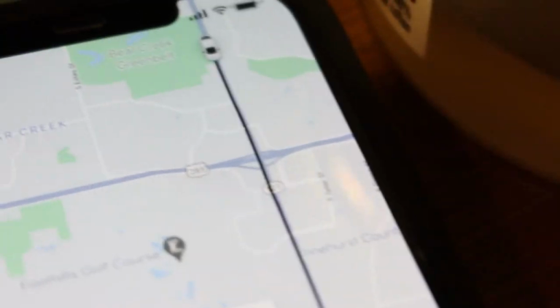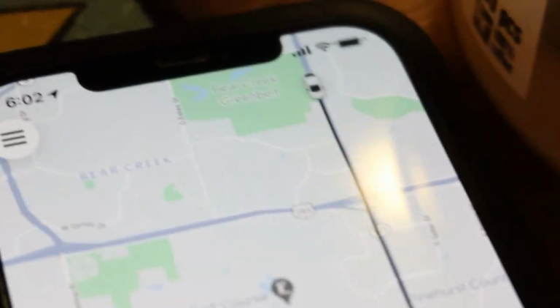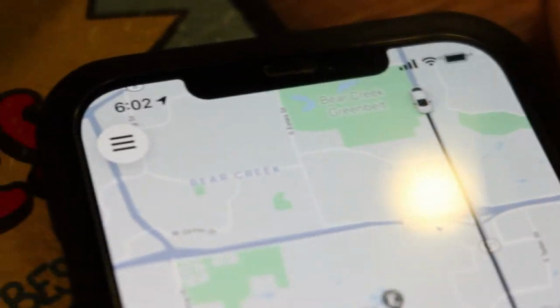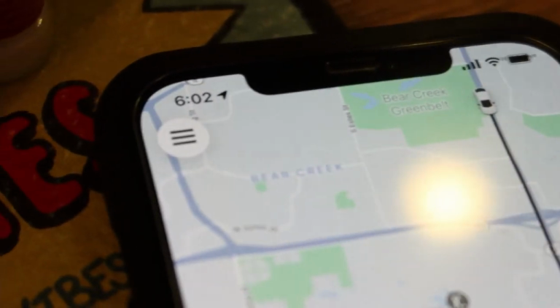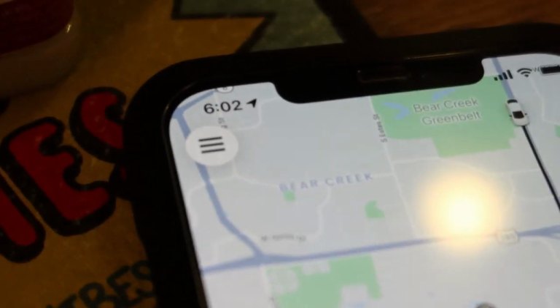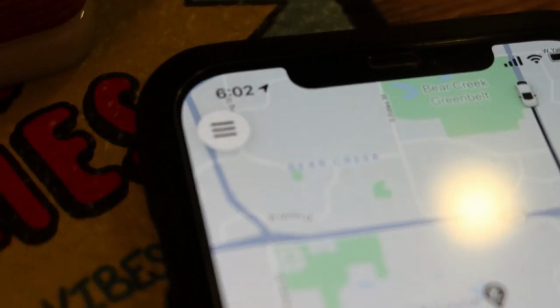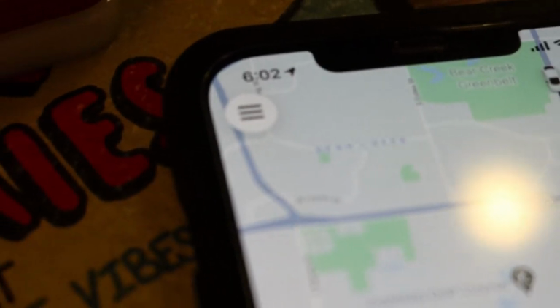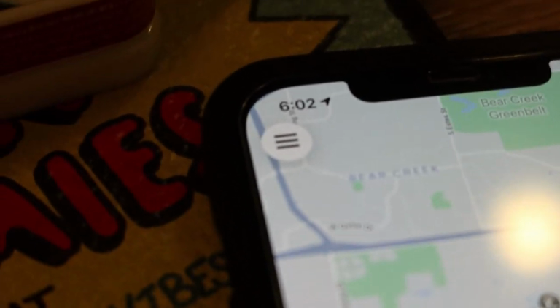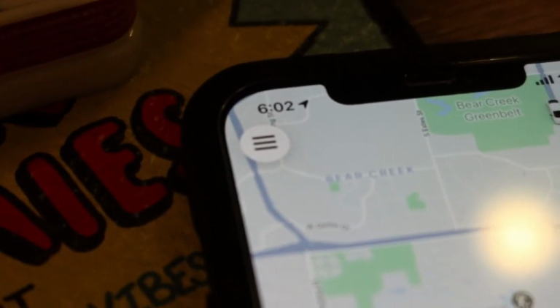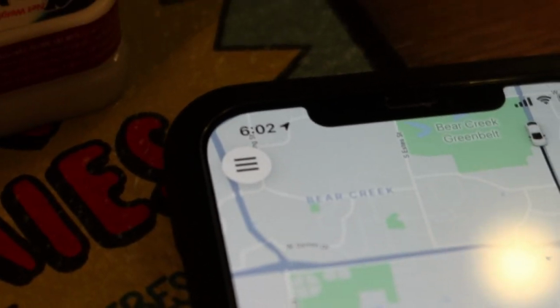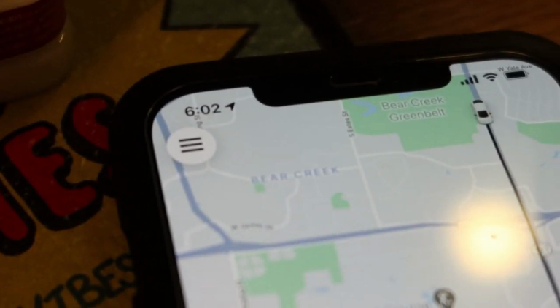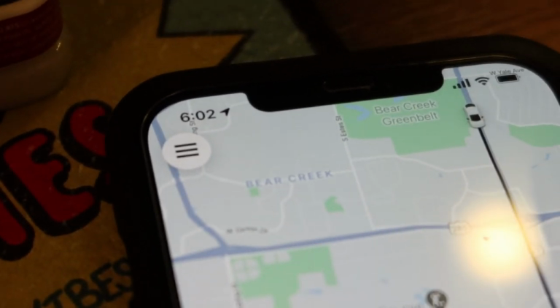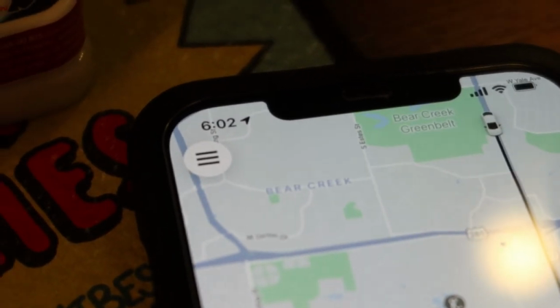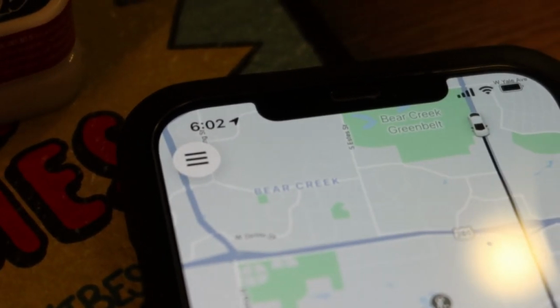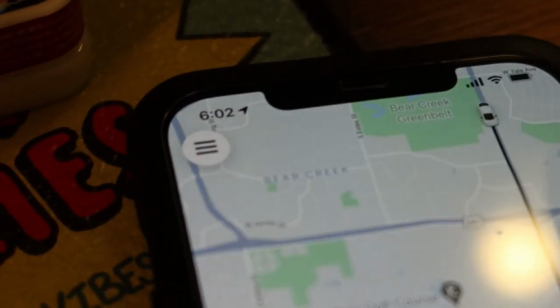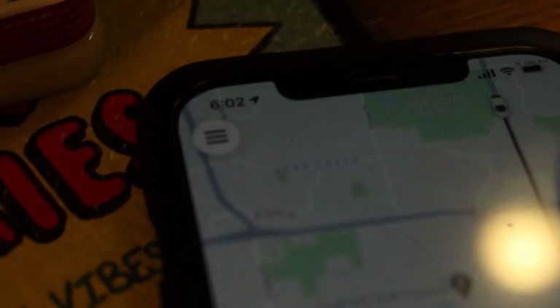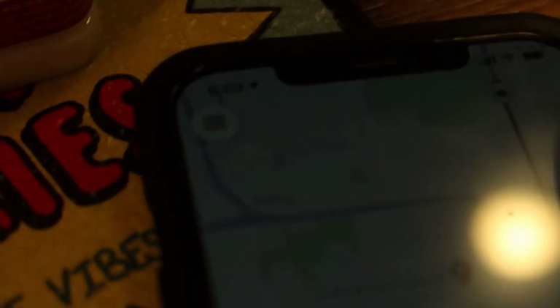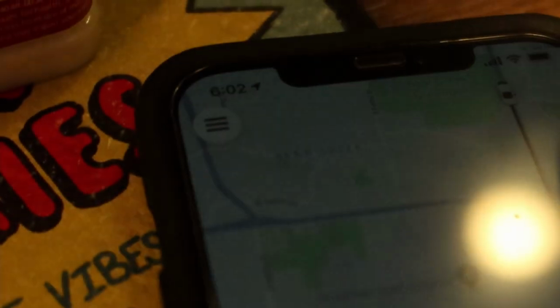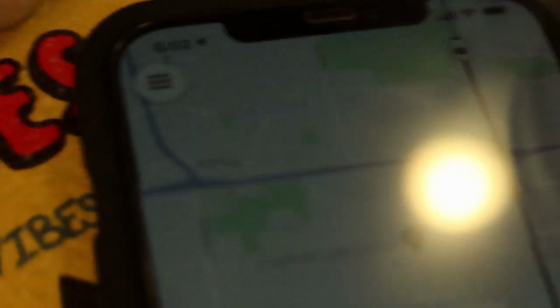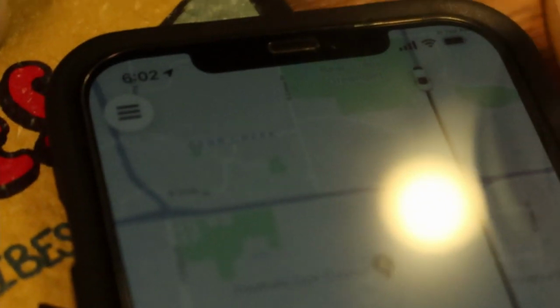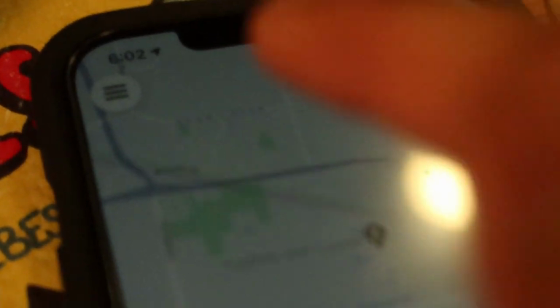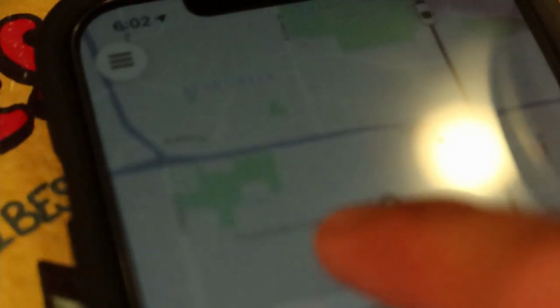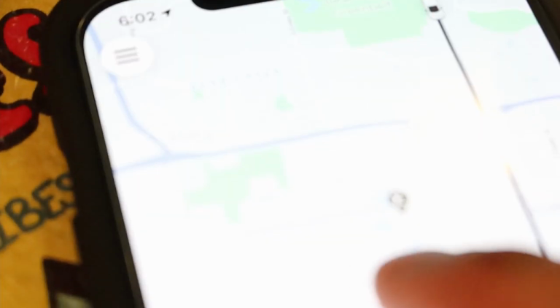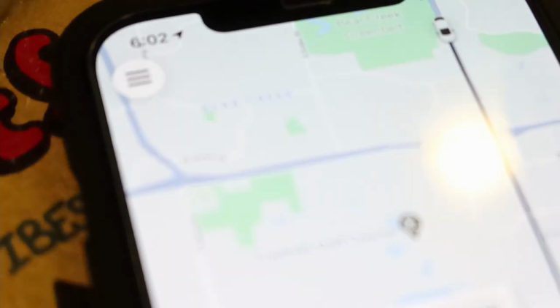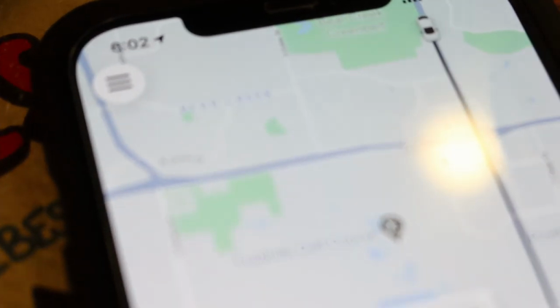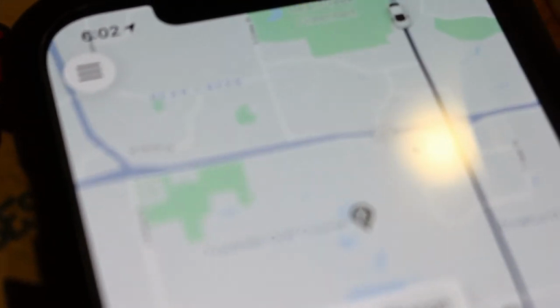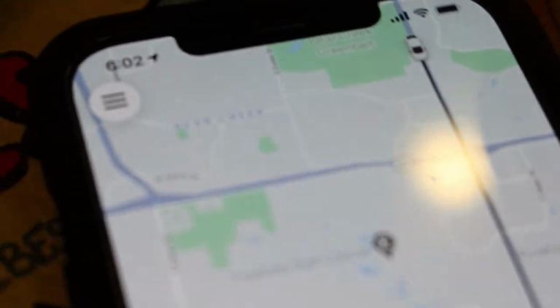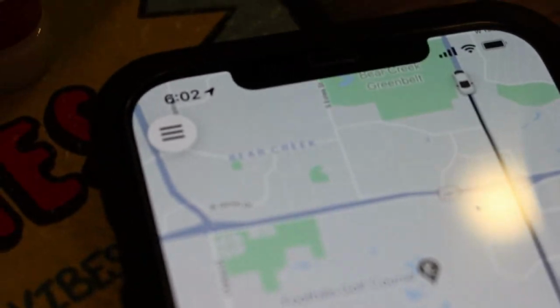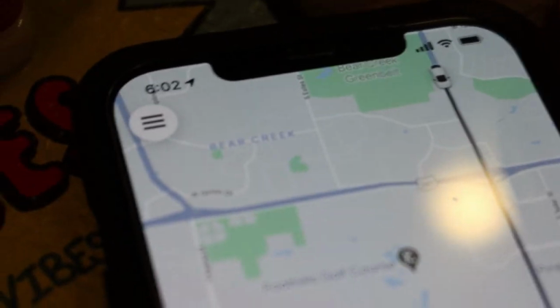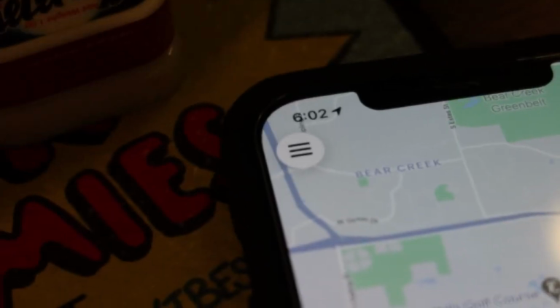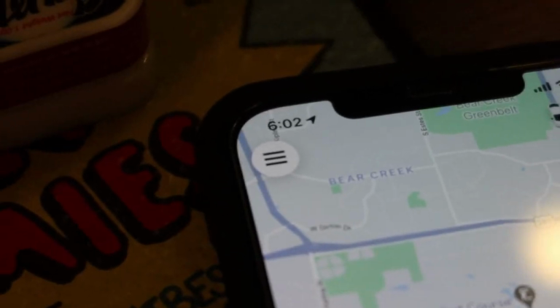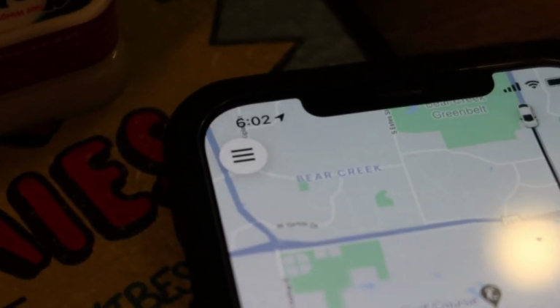Alright, let me get to packing up. Ten minutes away. As you see it's 6:02 AM.